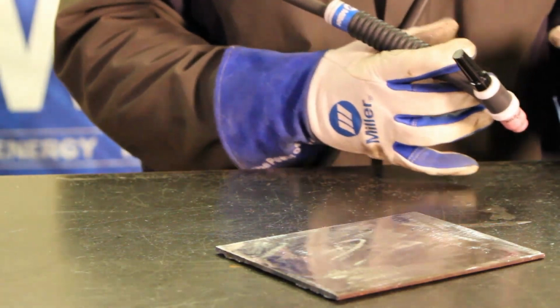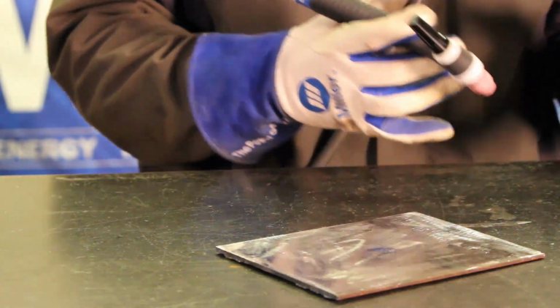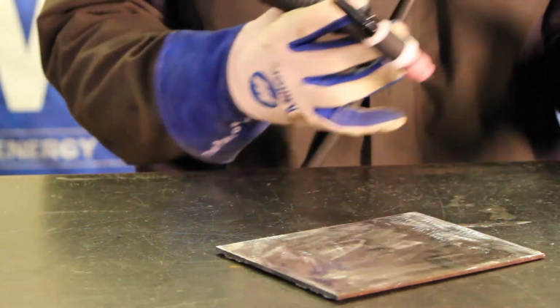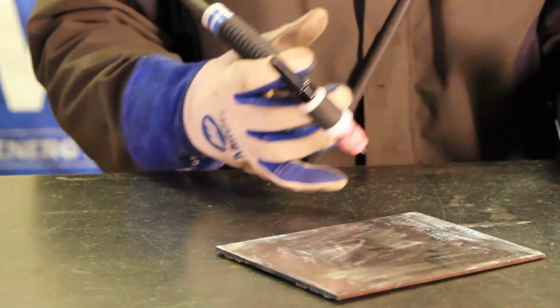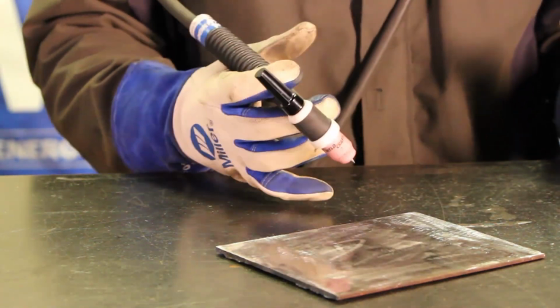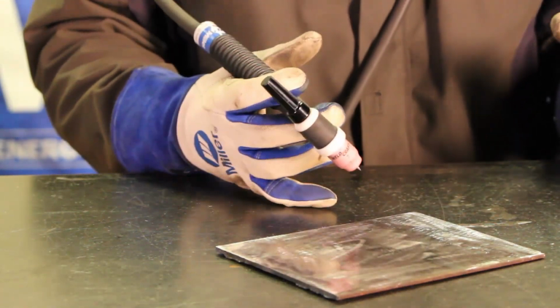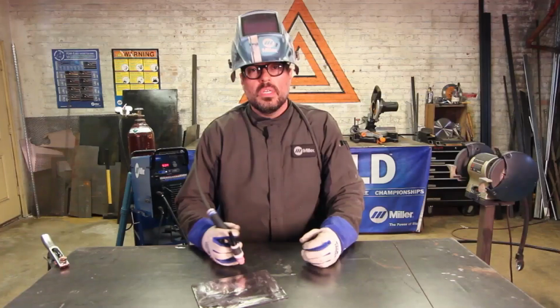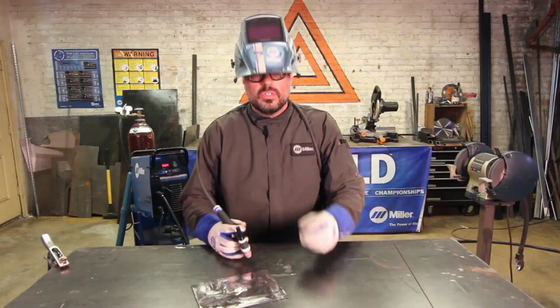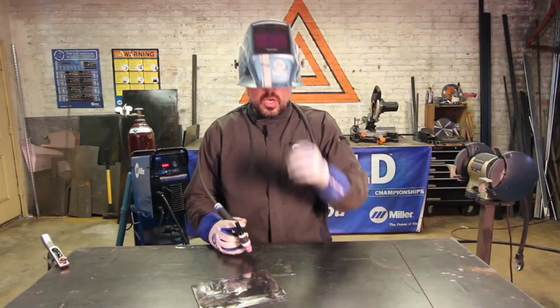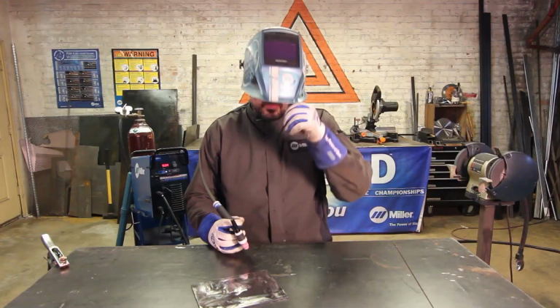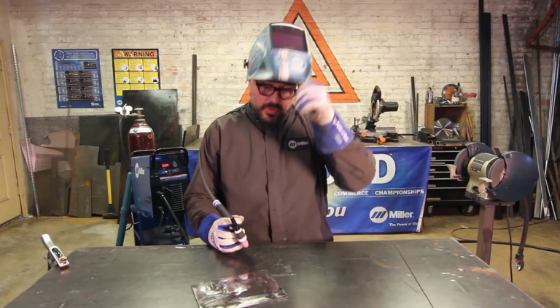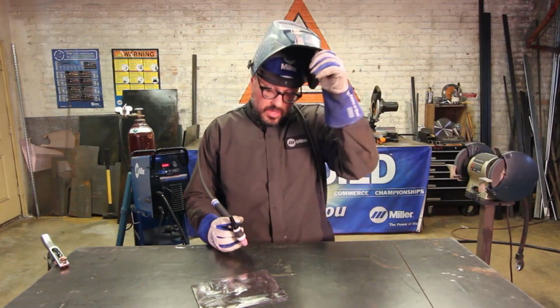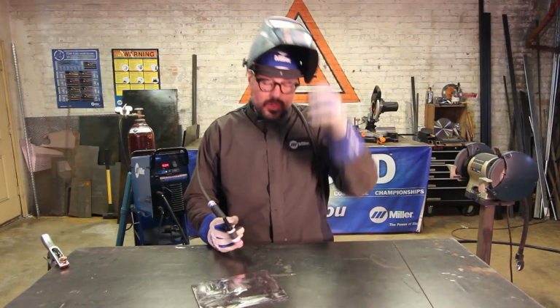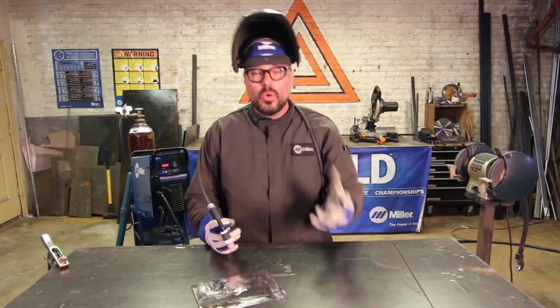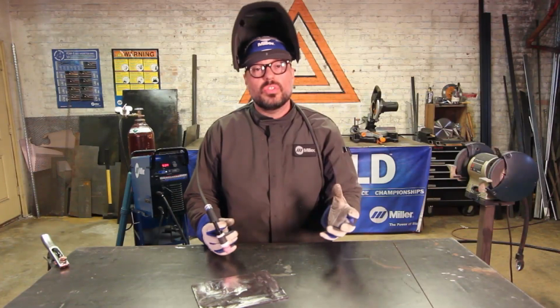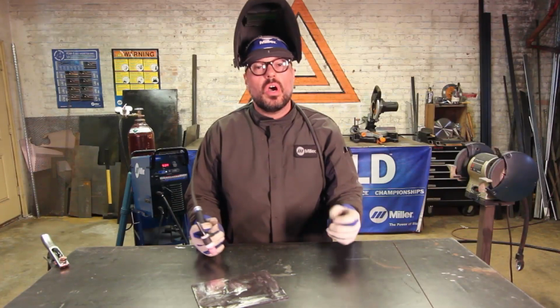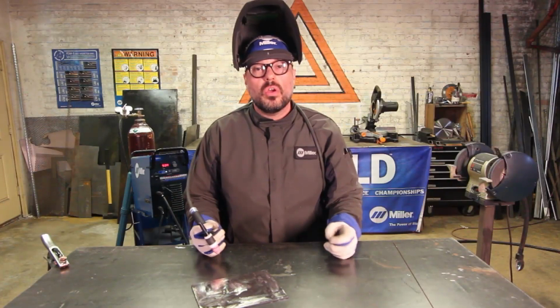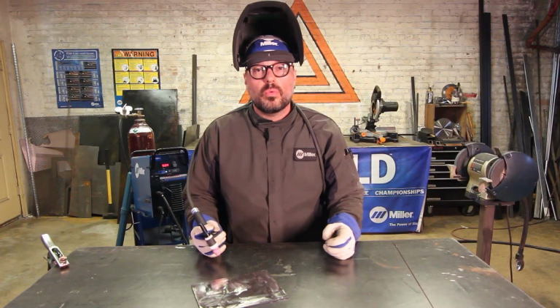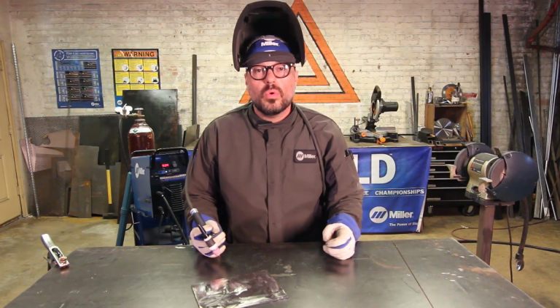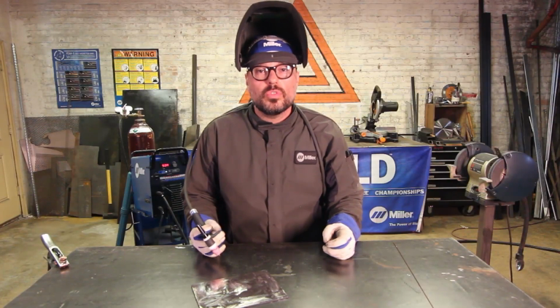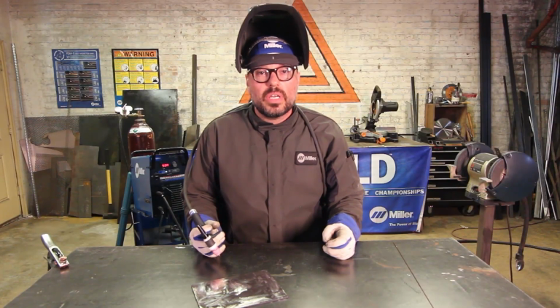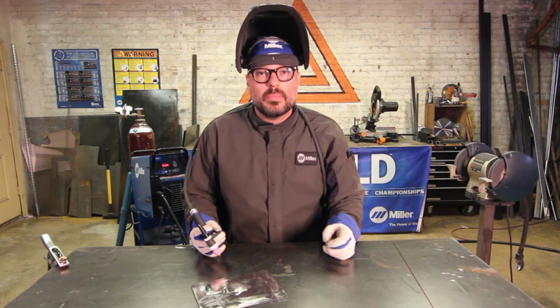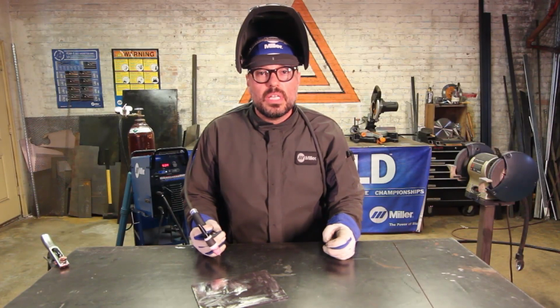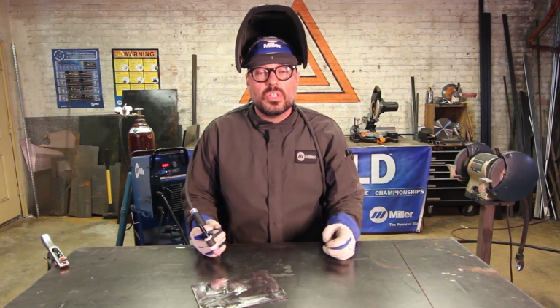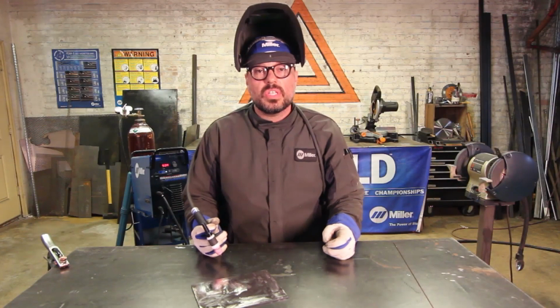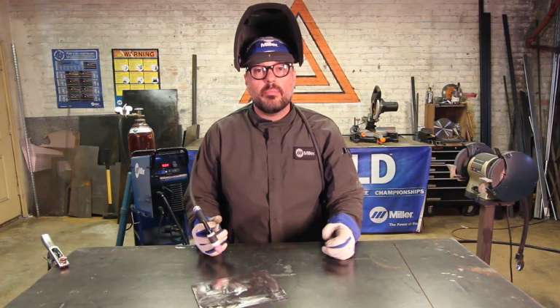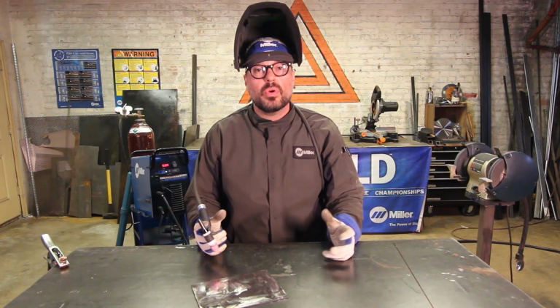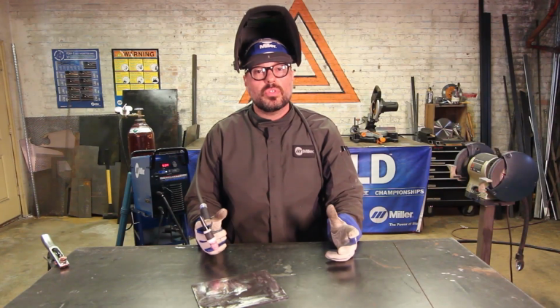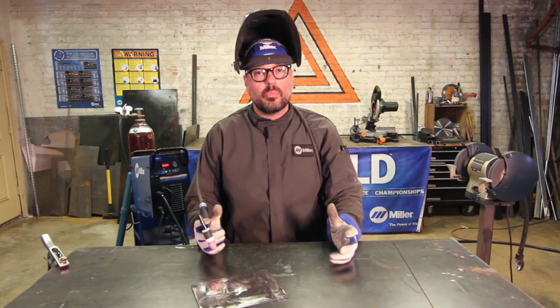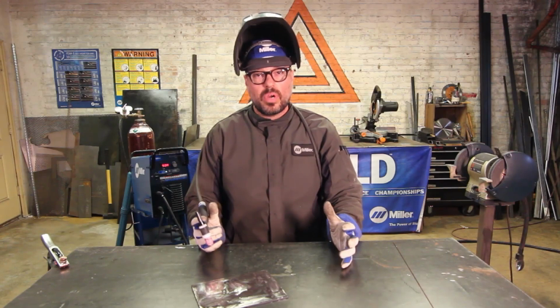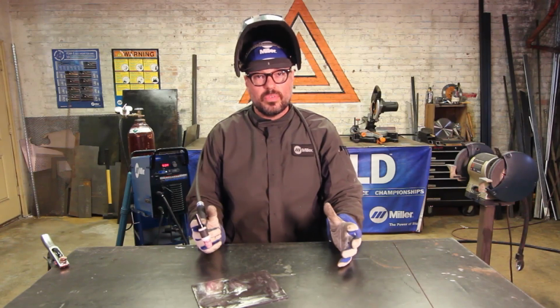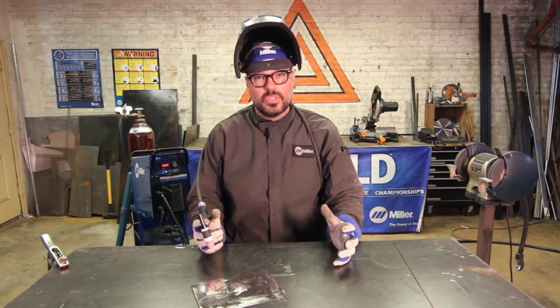So those are the rules, recommendations, and personal preferences for TIG welding.